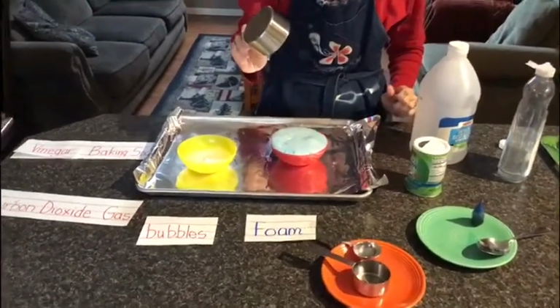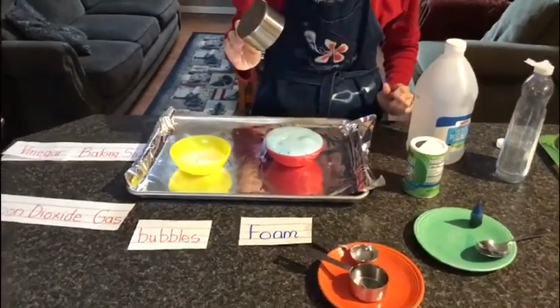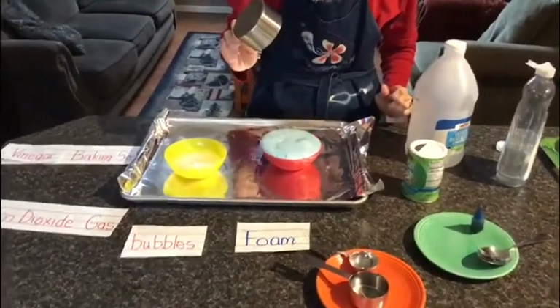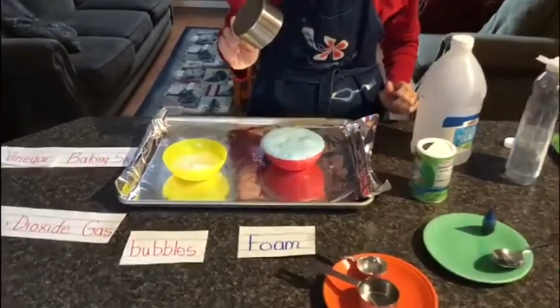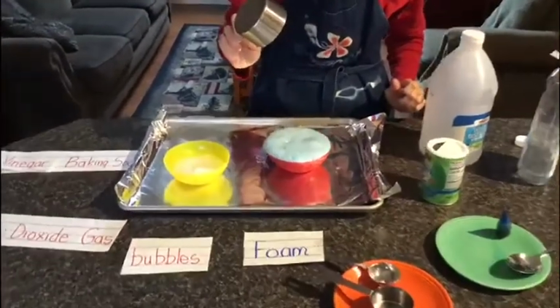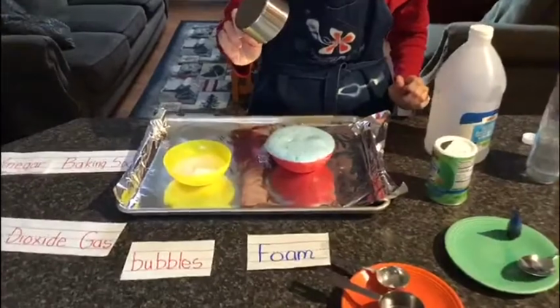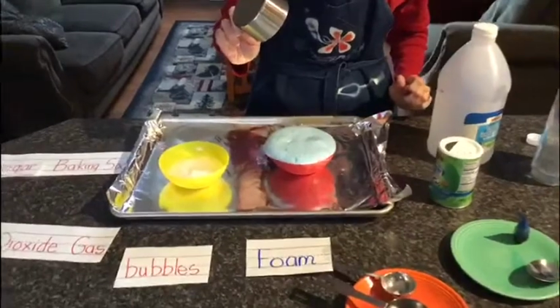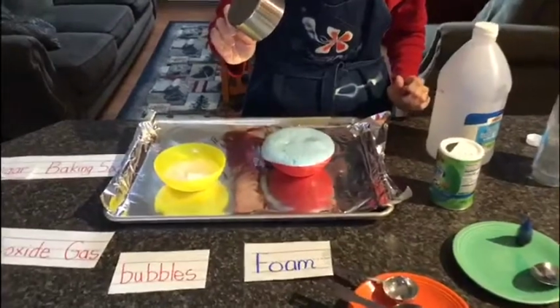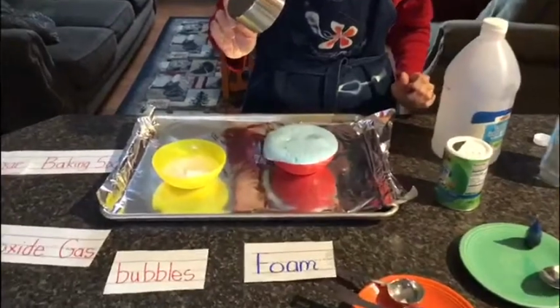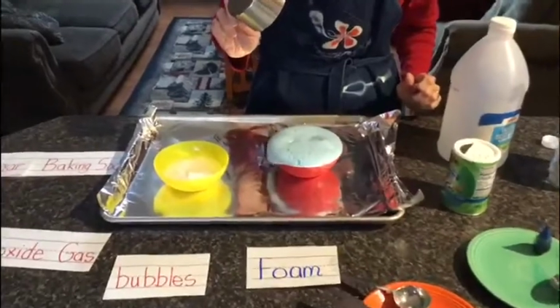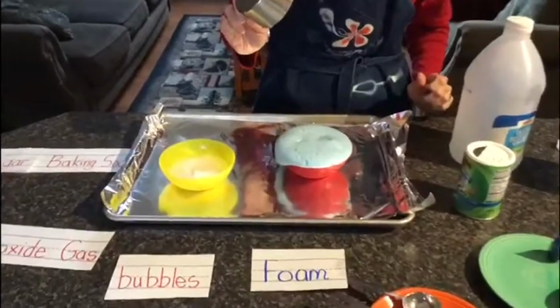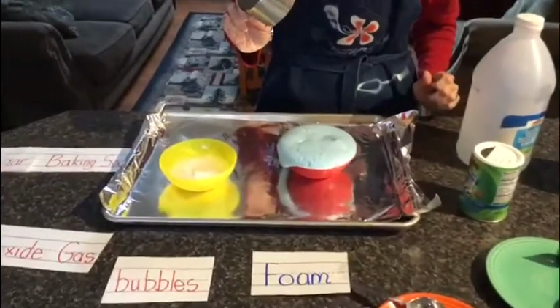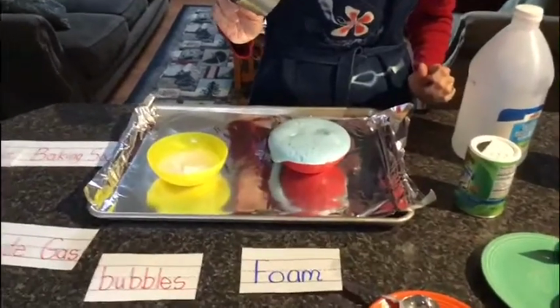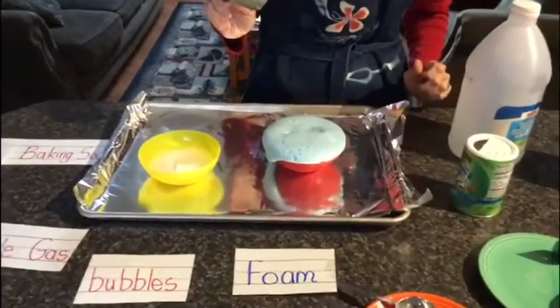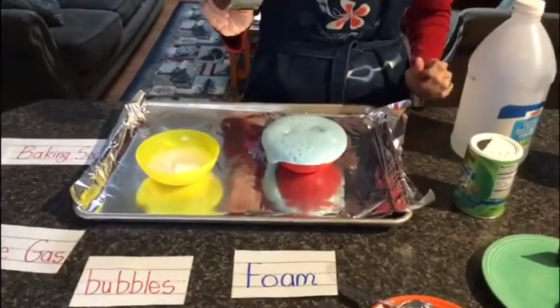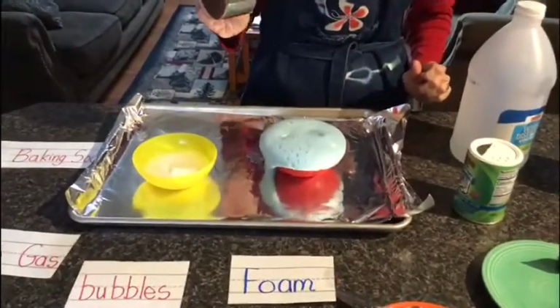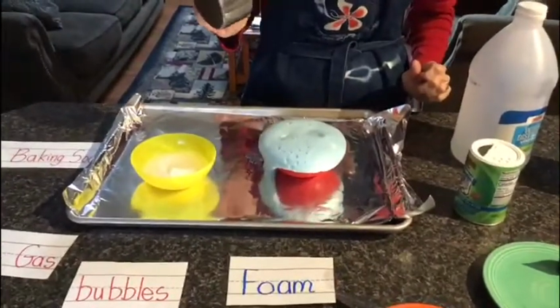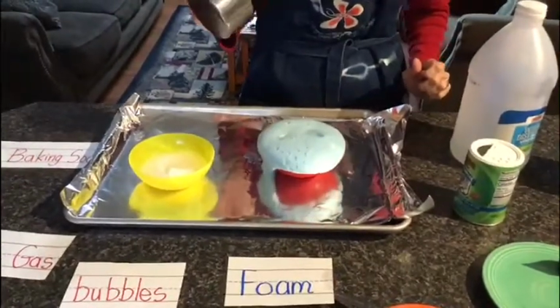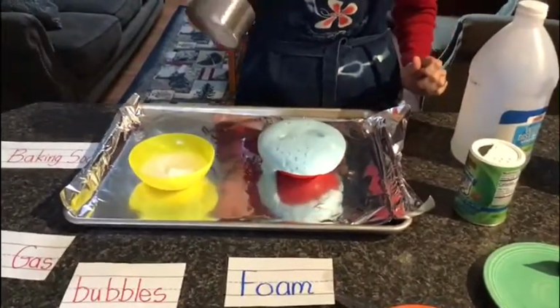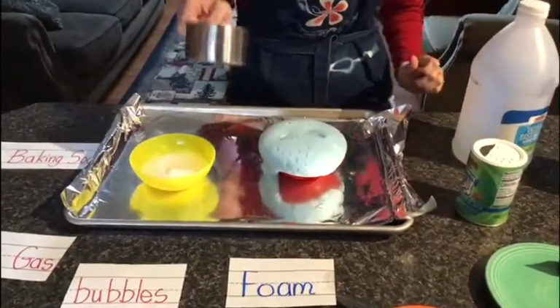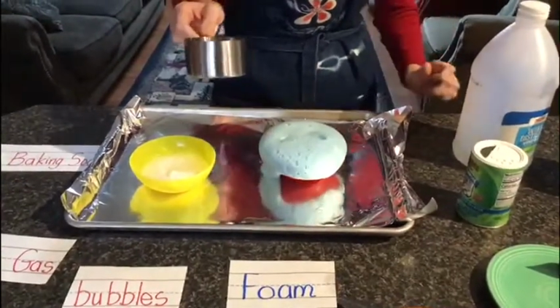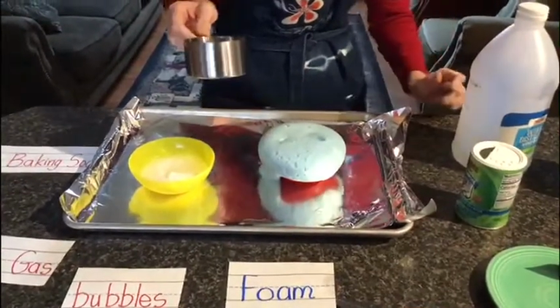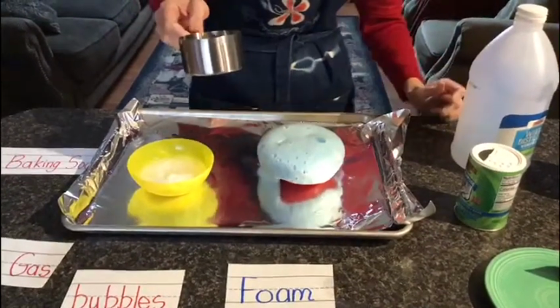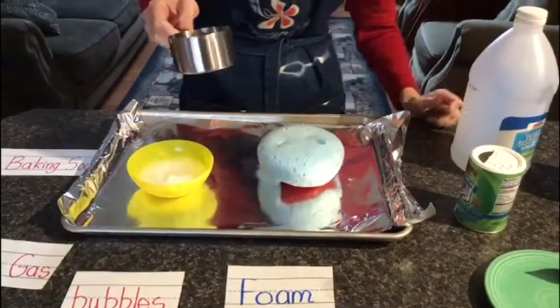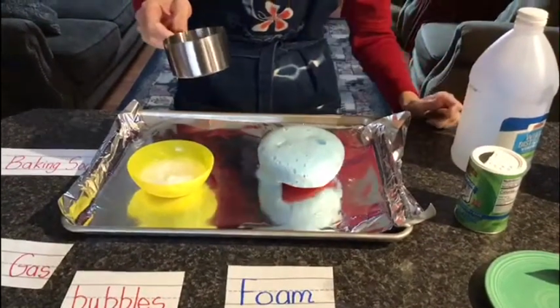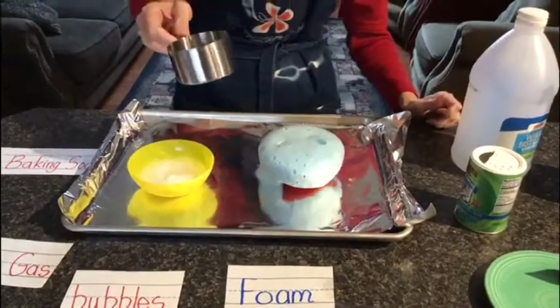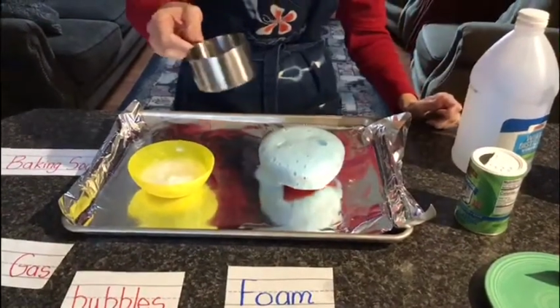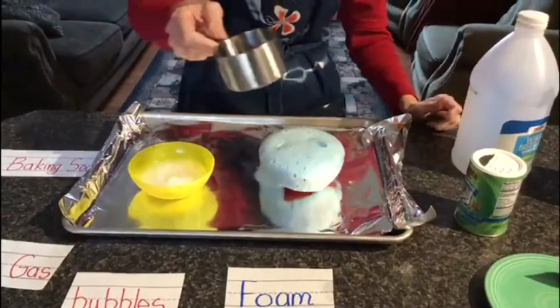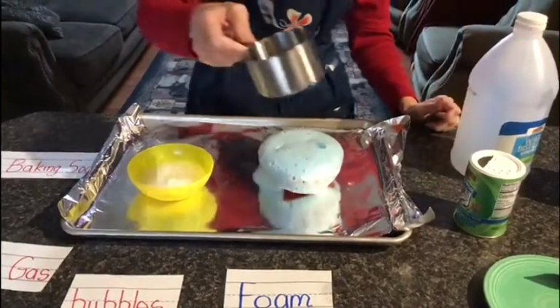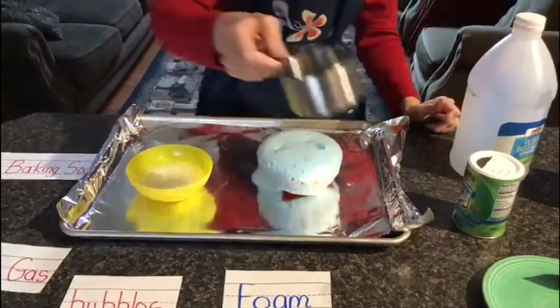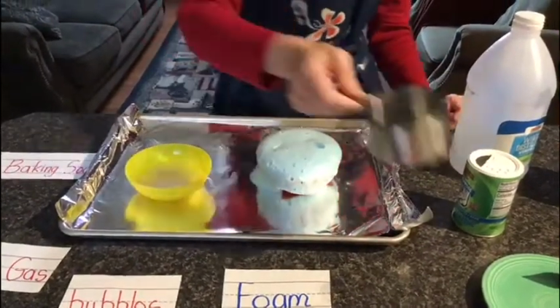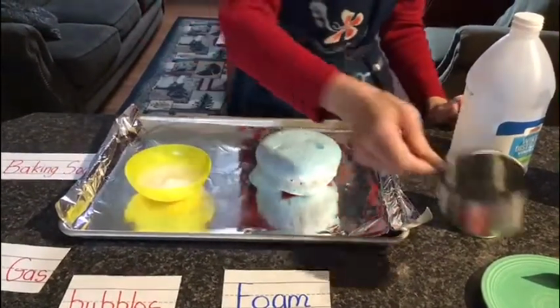Whoa, that's so cool! The bubbles and foam go over the edge.